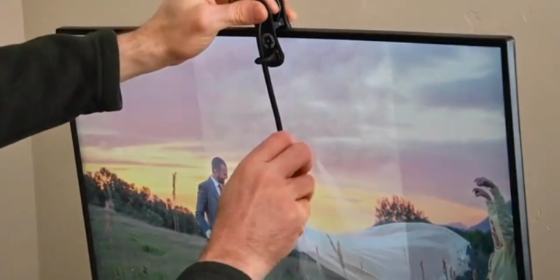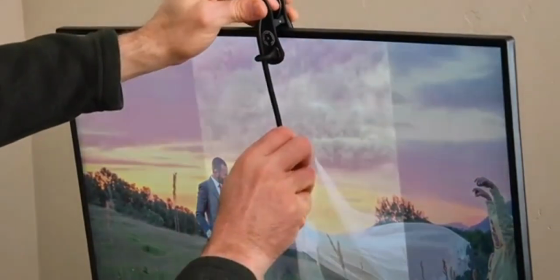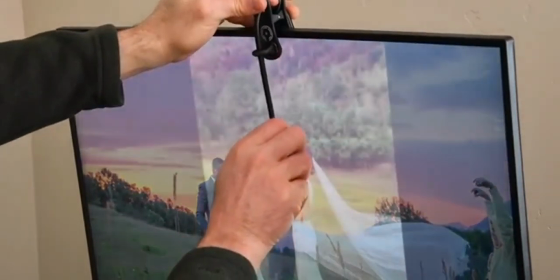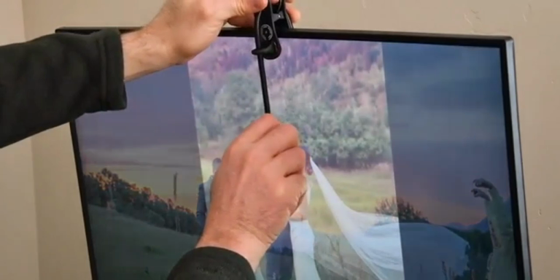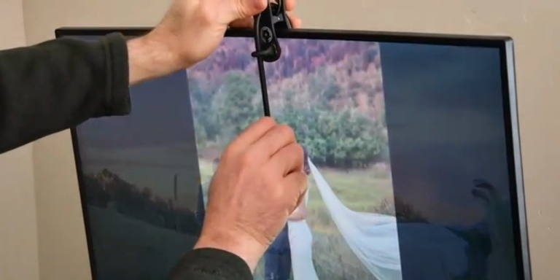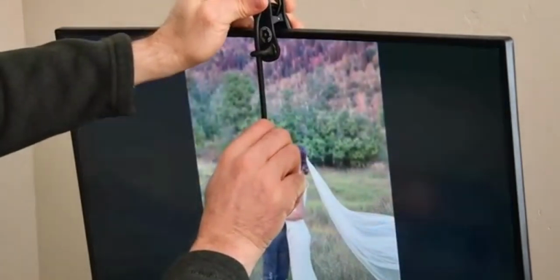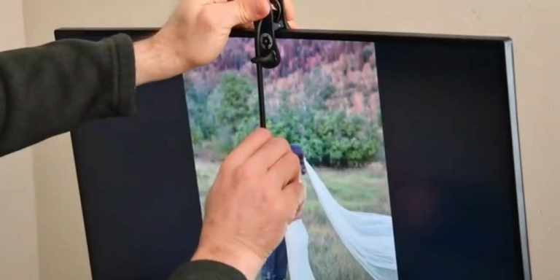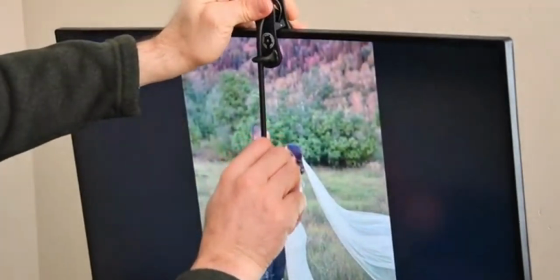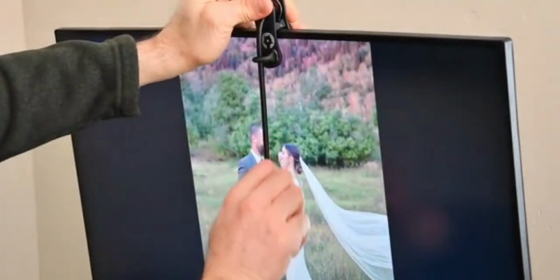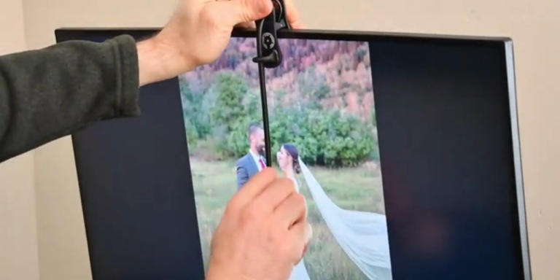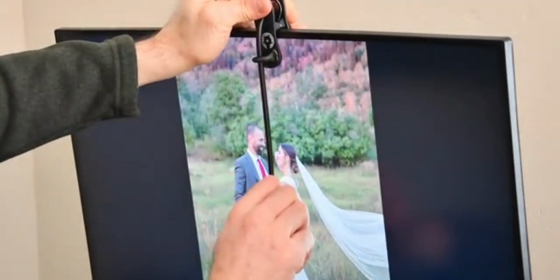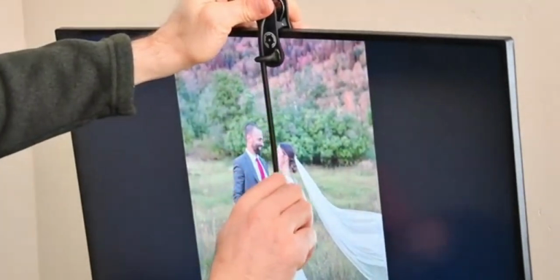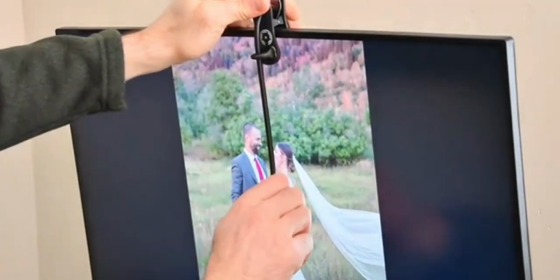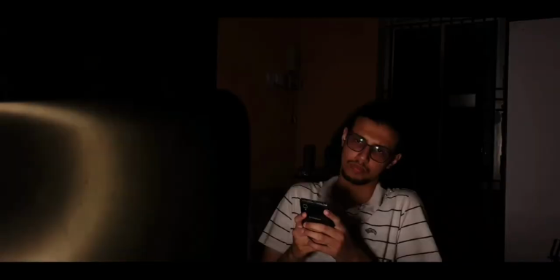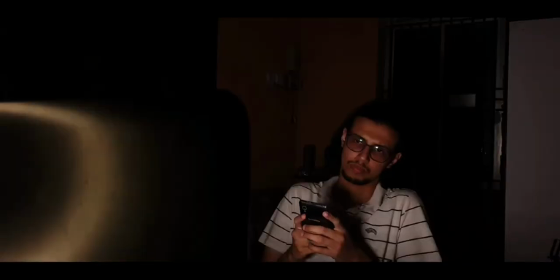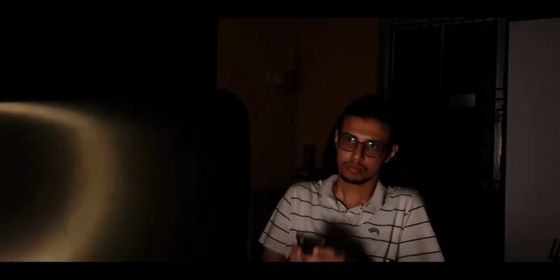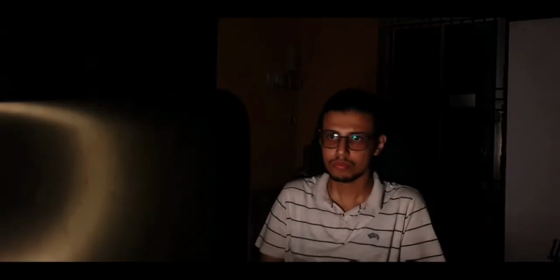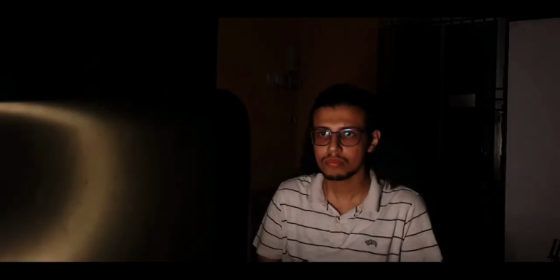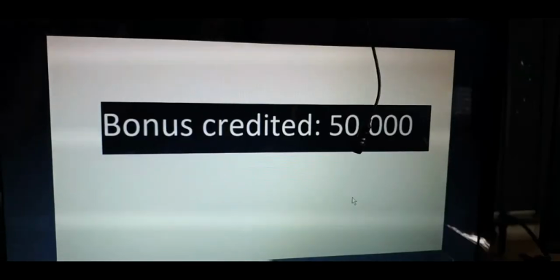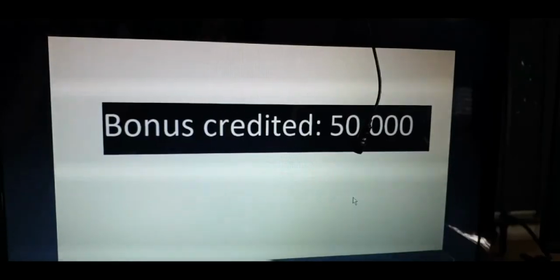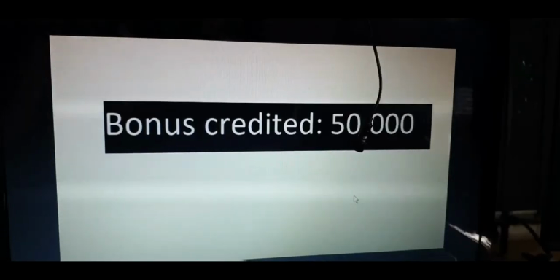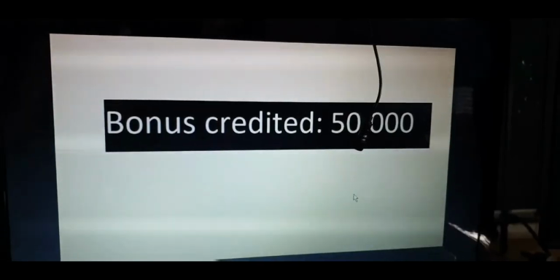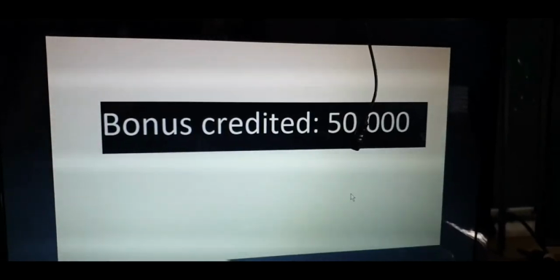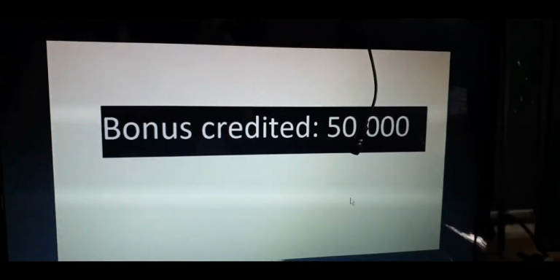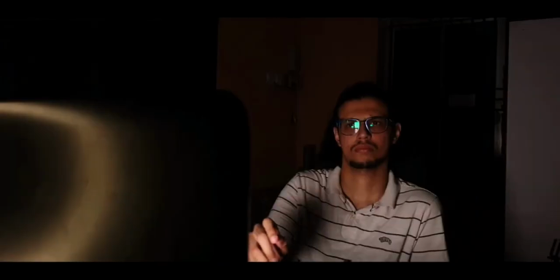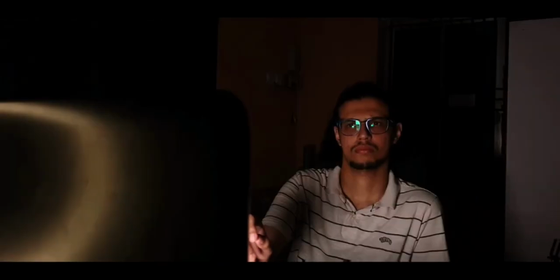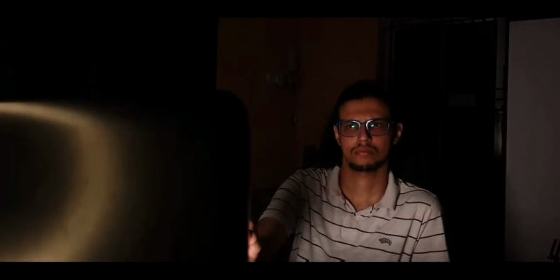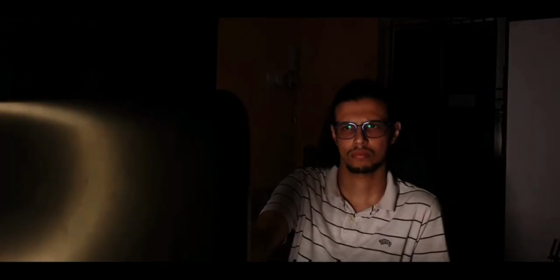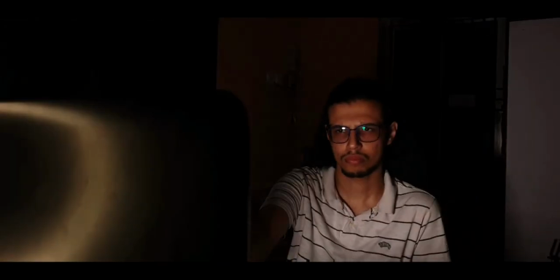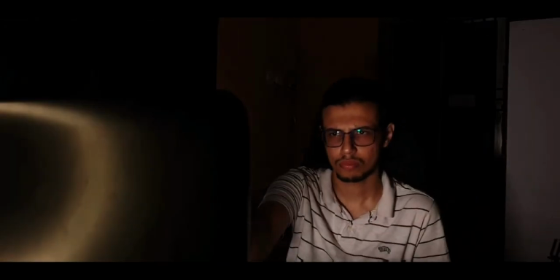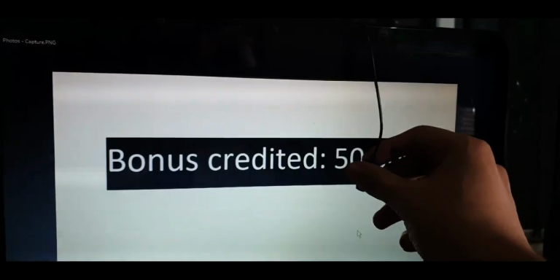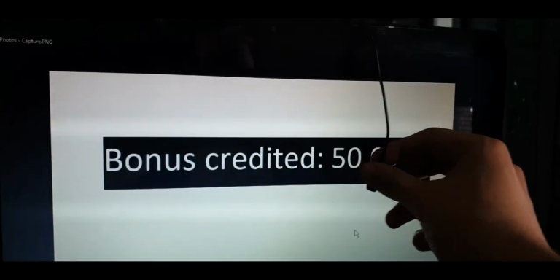The module showcased in the campaign video is pretty small. I don't think it will block anything major on the screen.